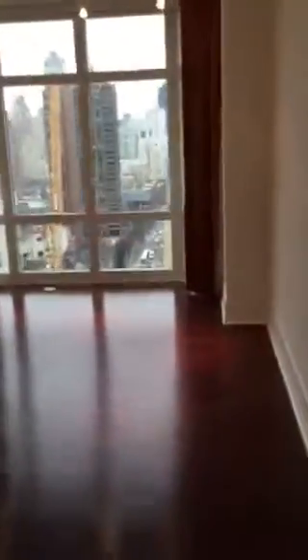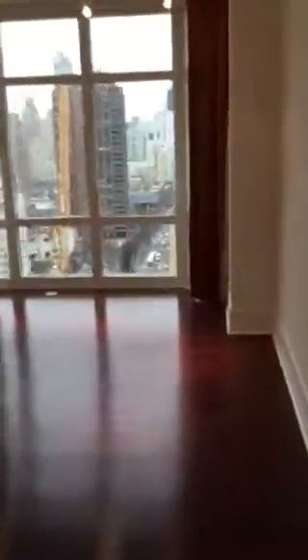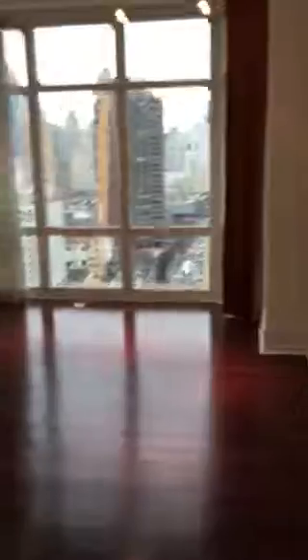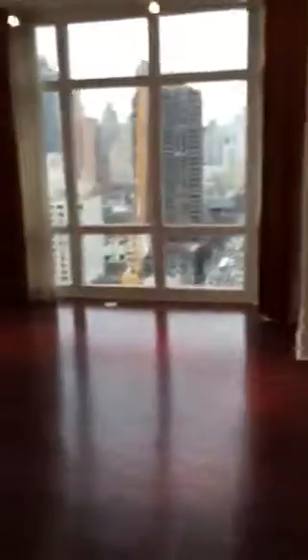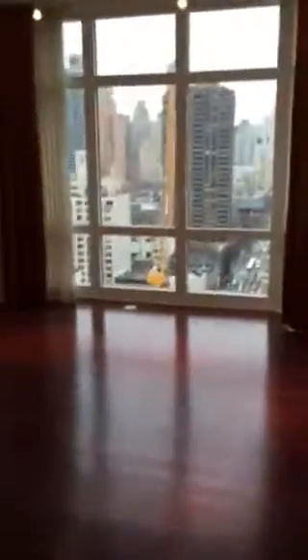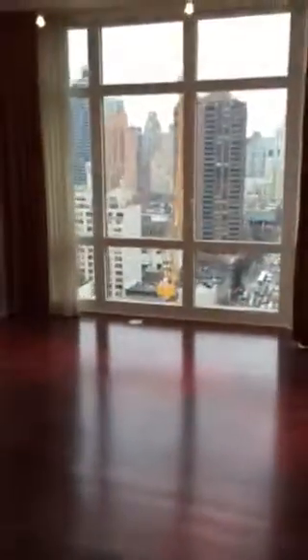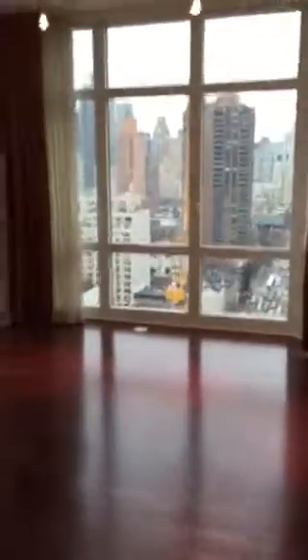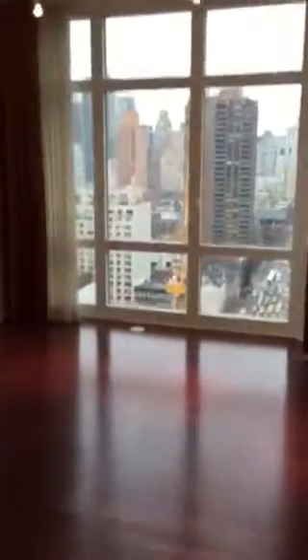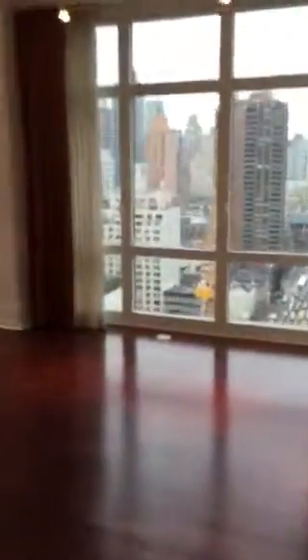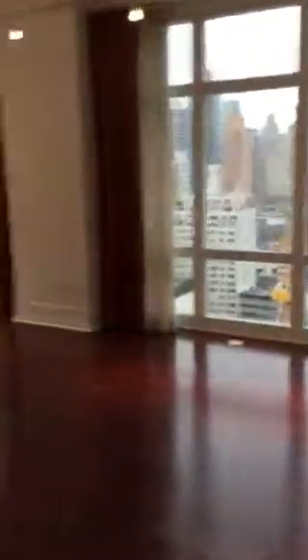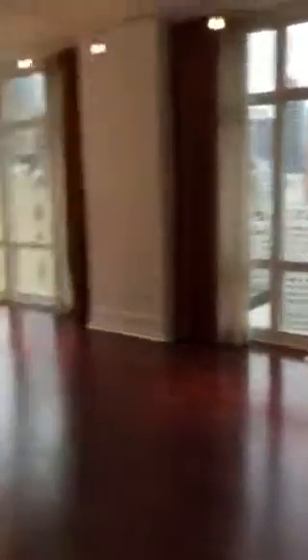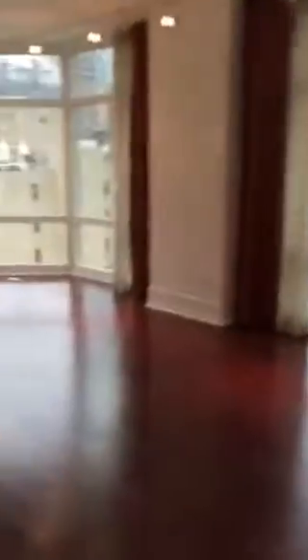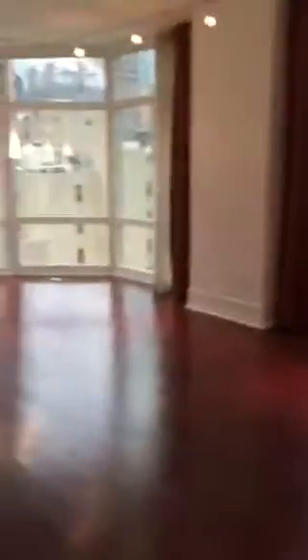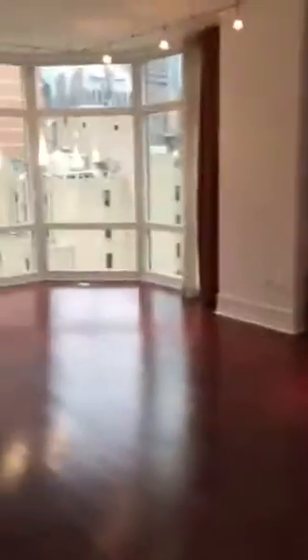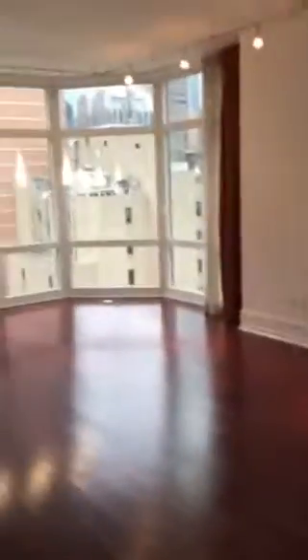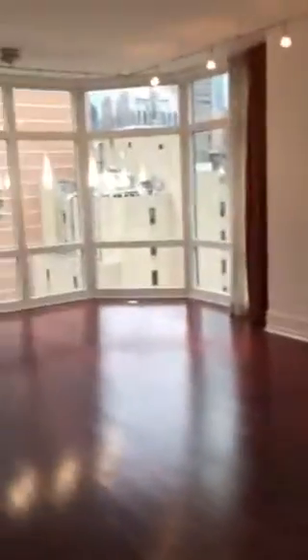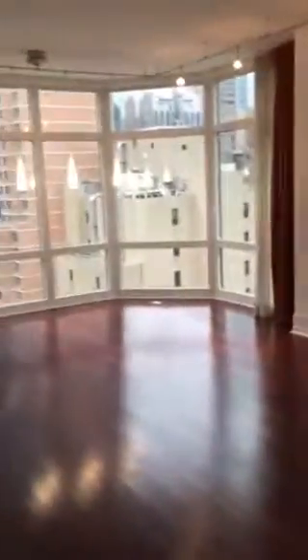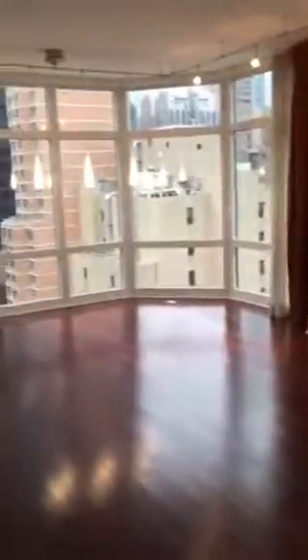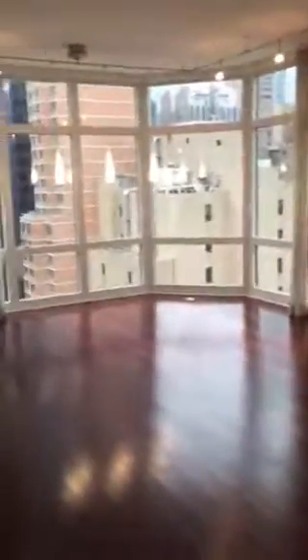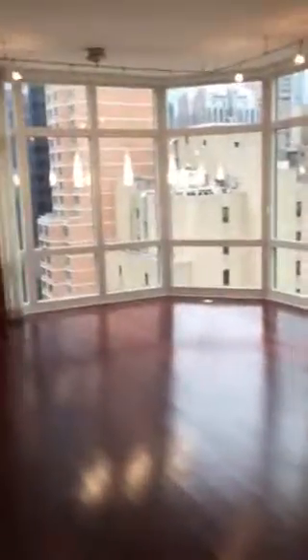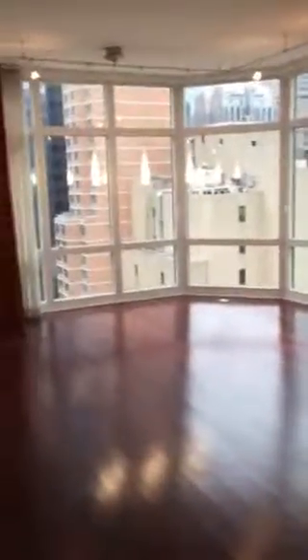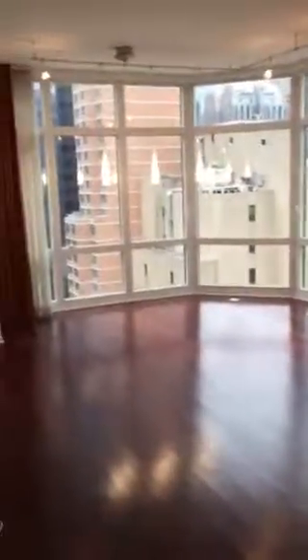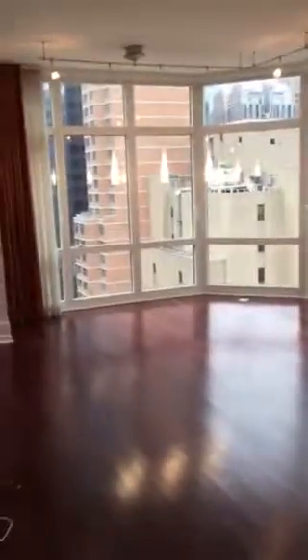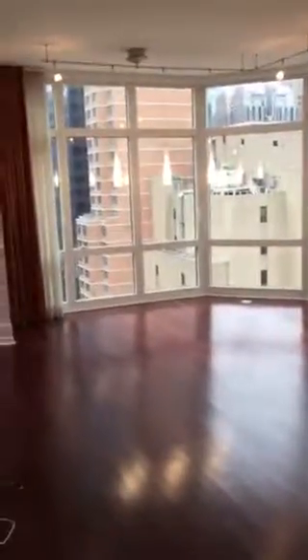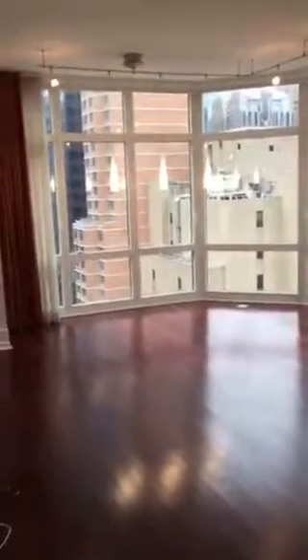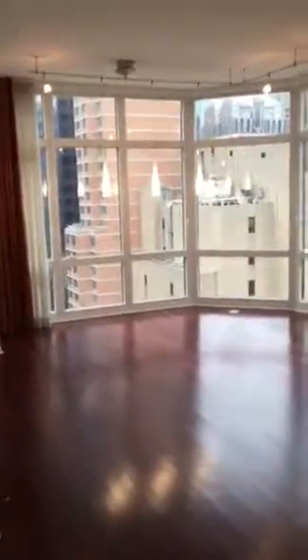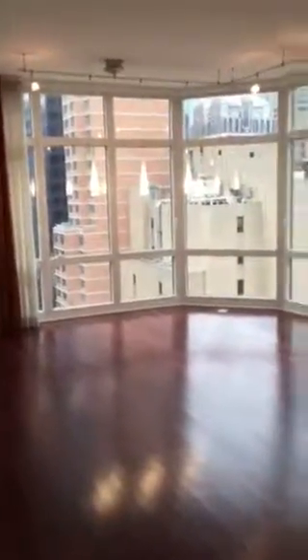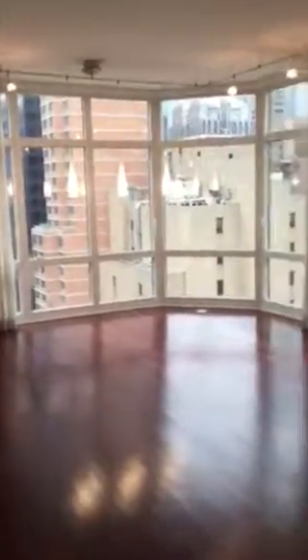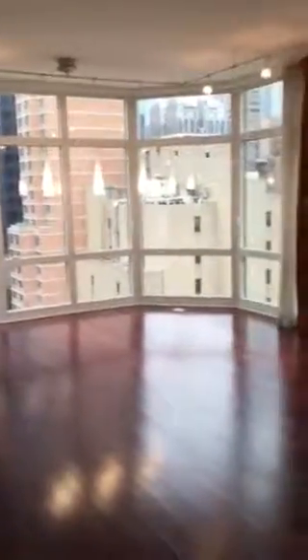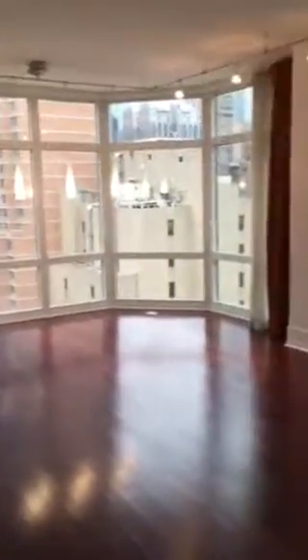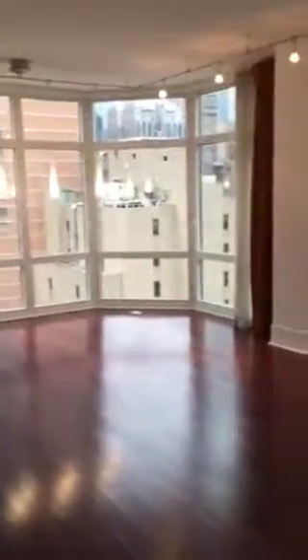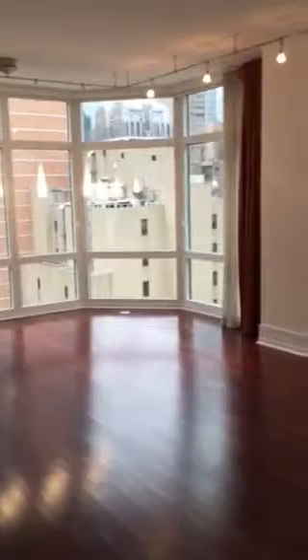The window's looking outside. It'll look much better with furniture.